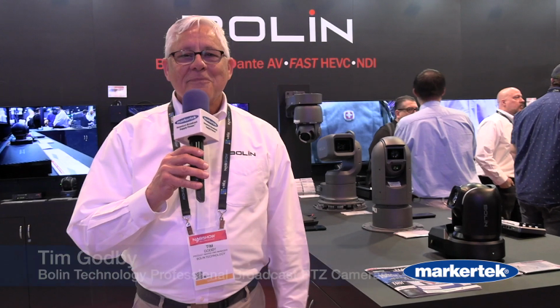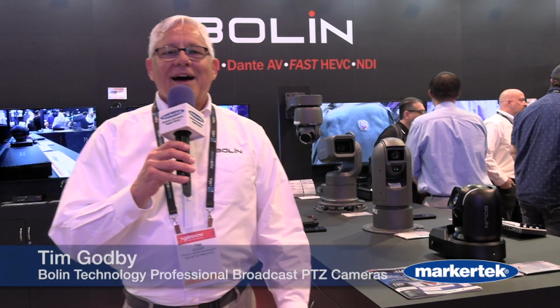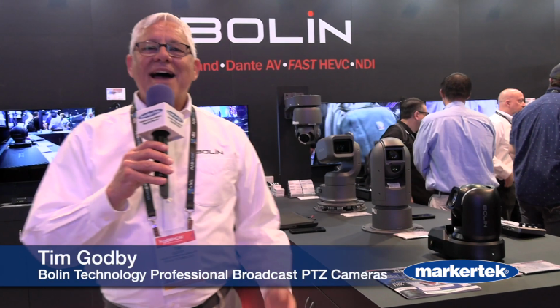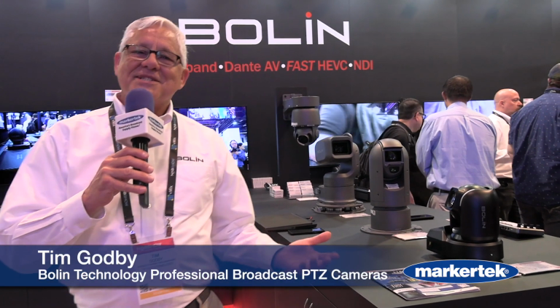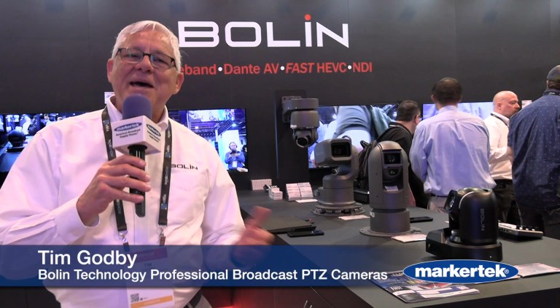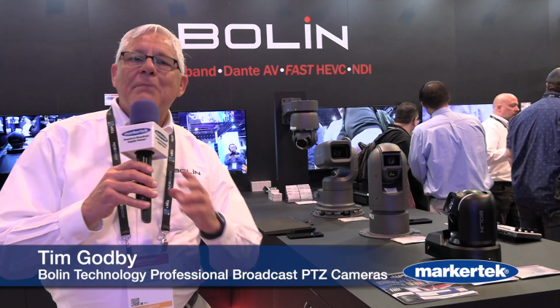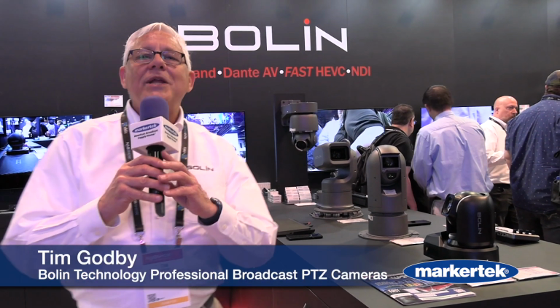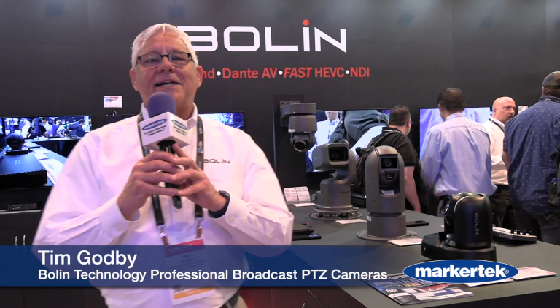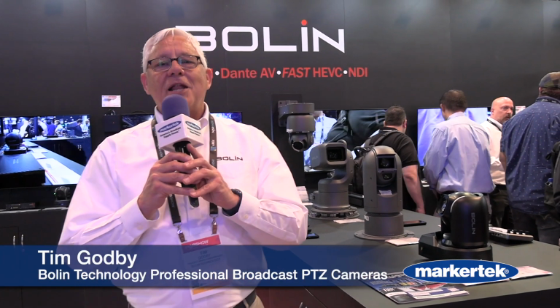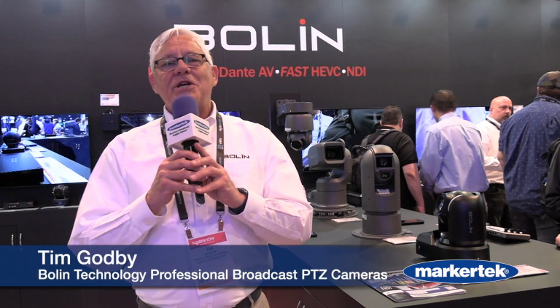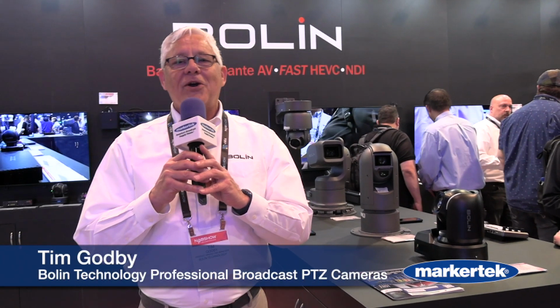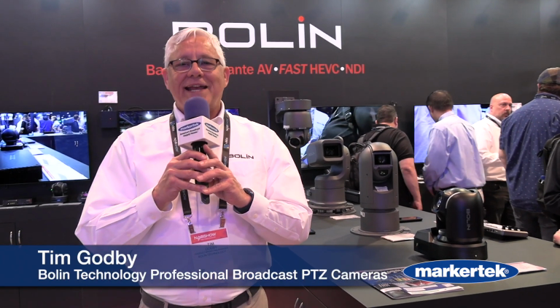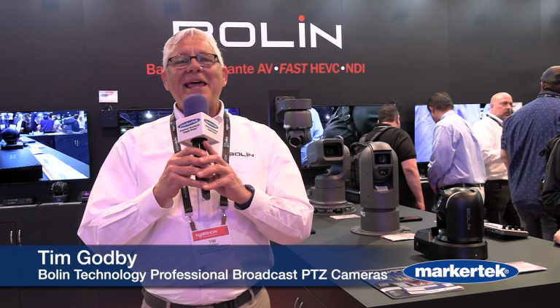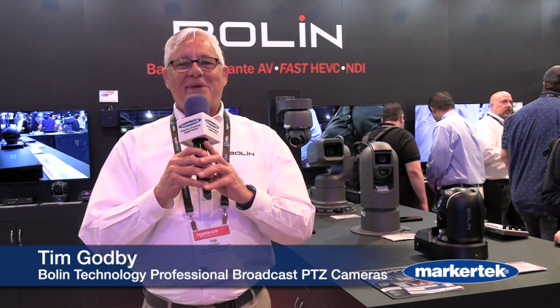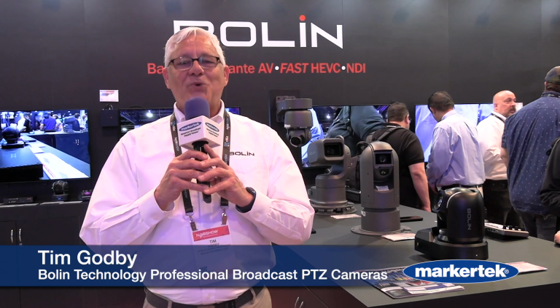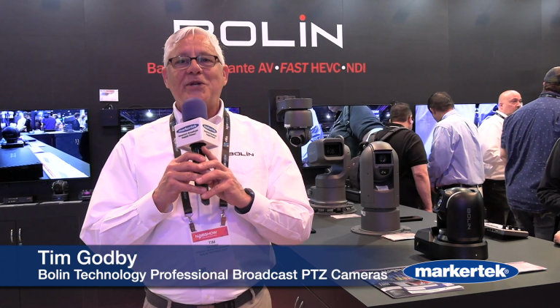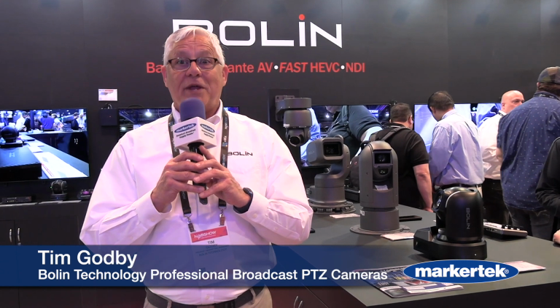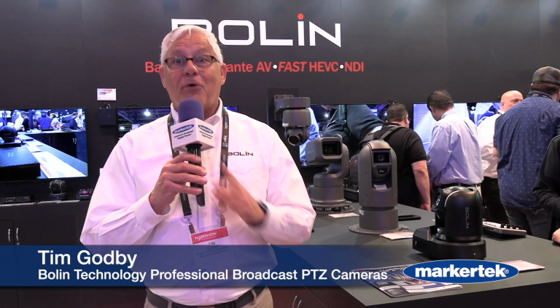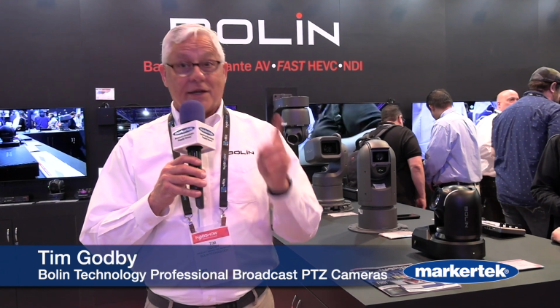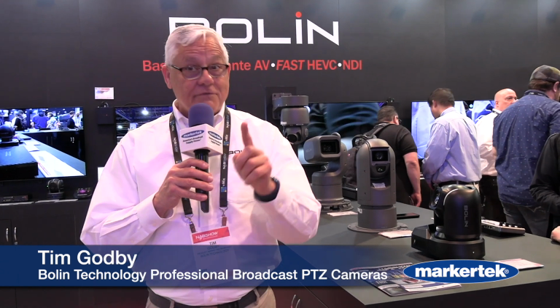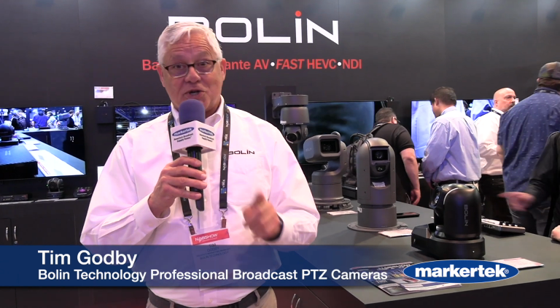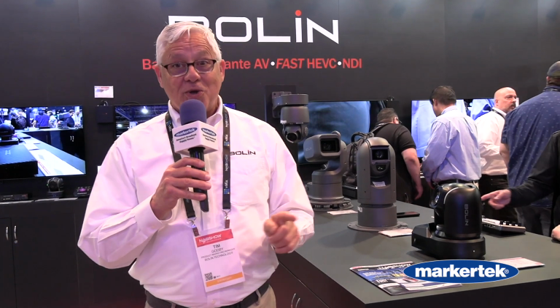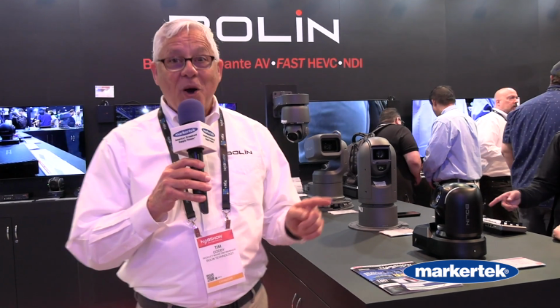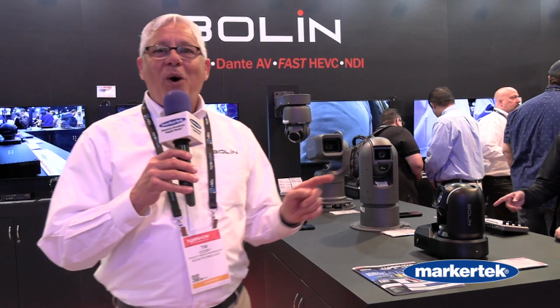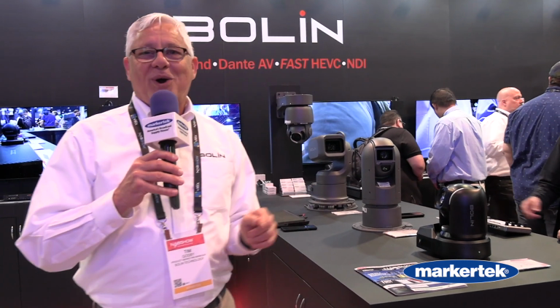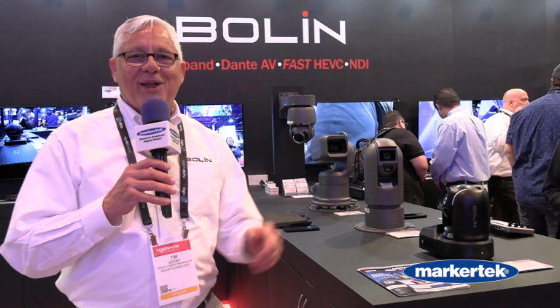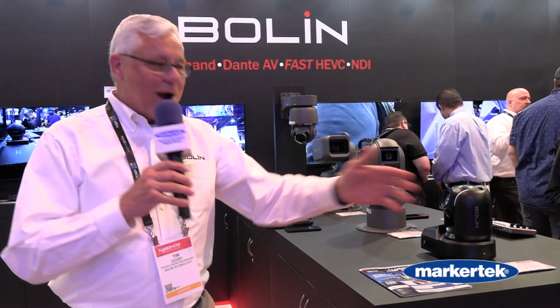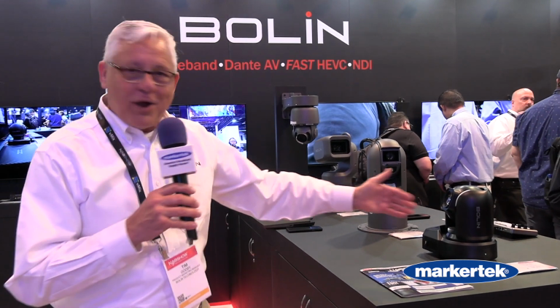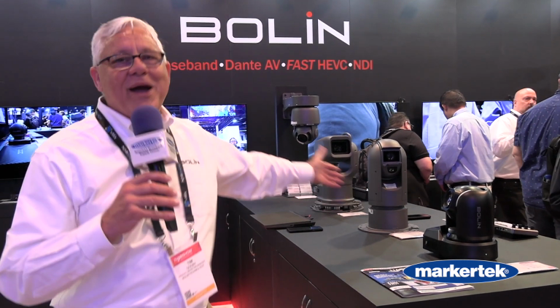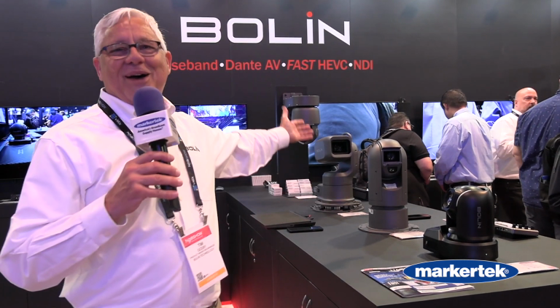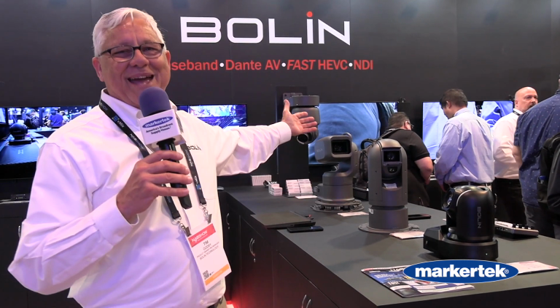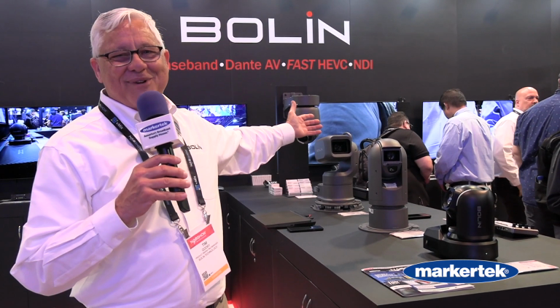Hi, this is Tim at Boland Technology here at NAB 2024, and I'd love to show you what we're calling our runway model cameras.